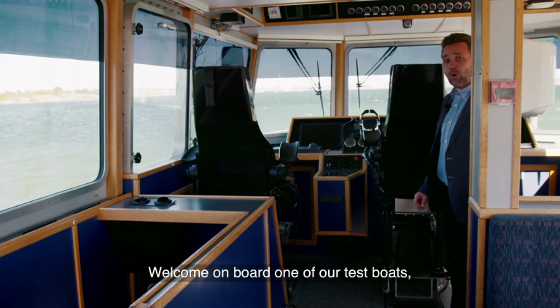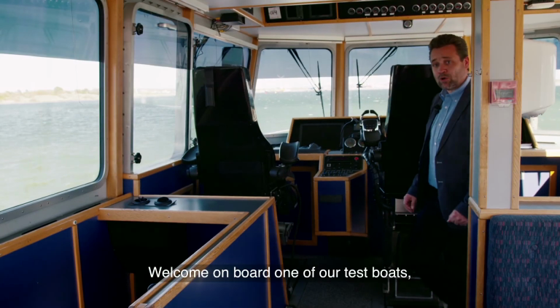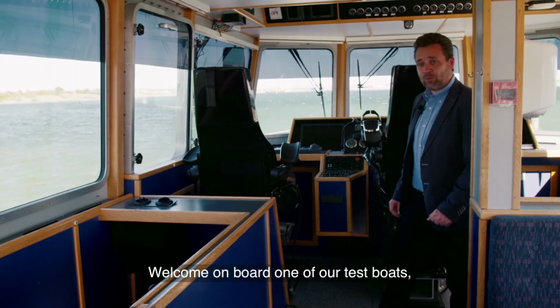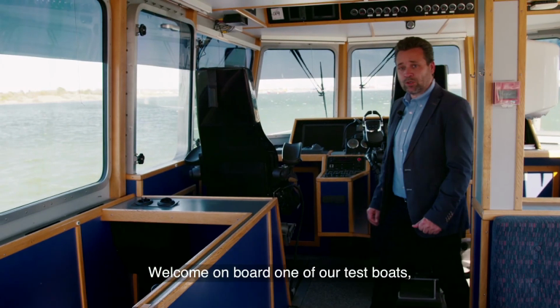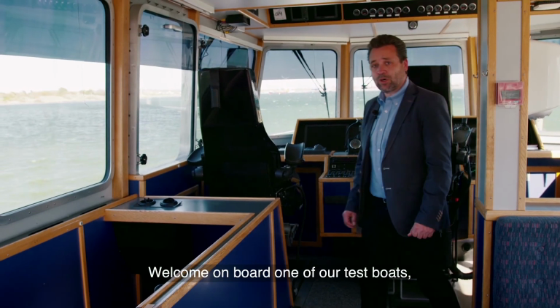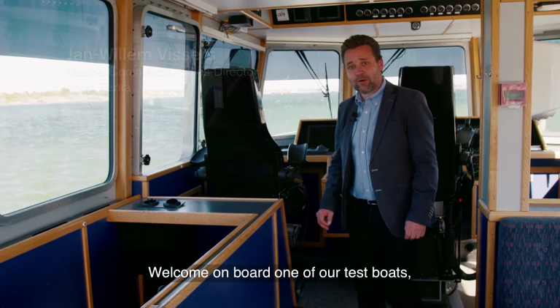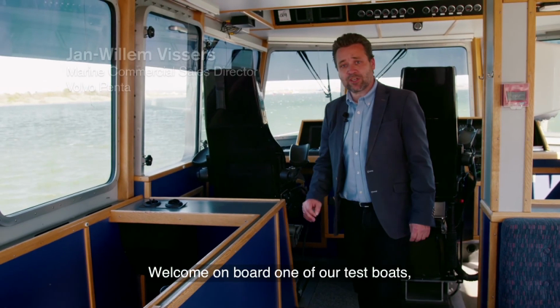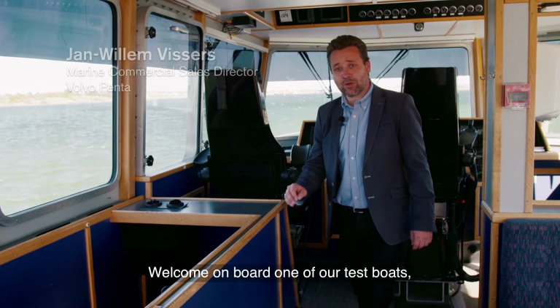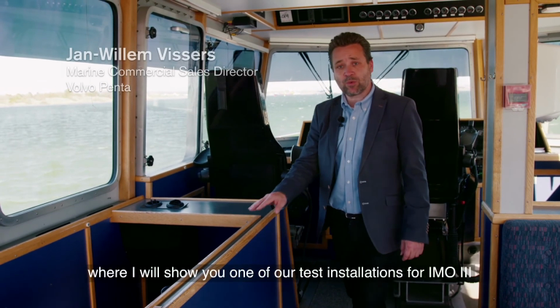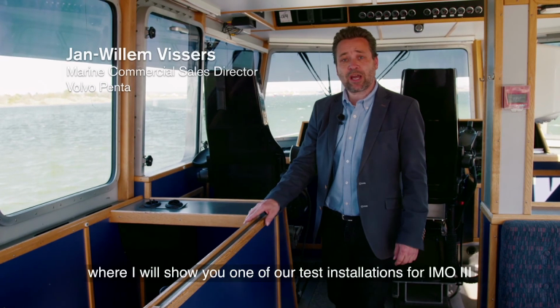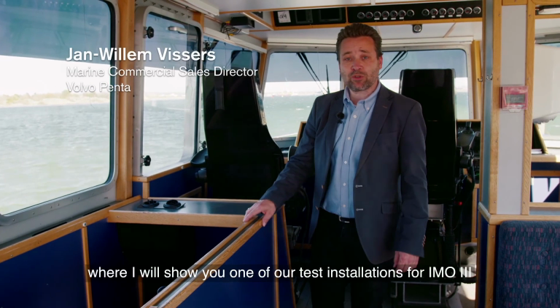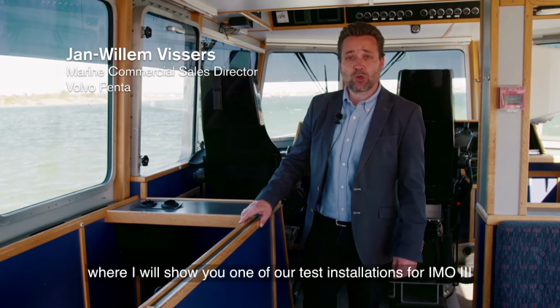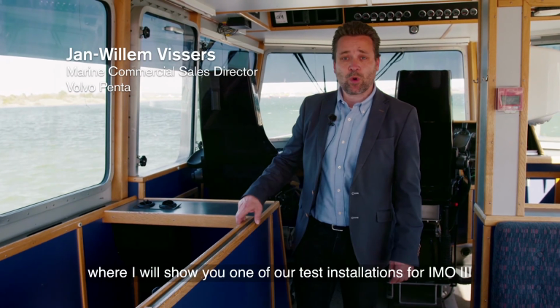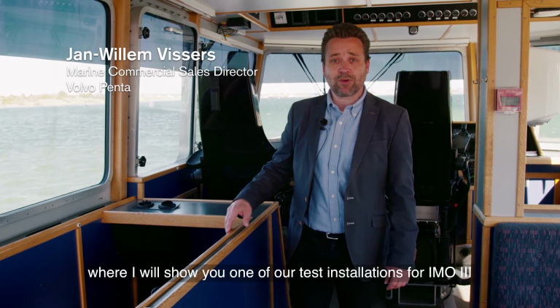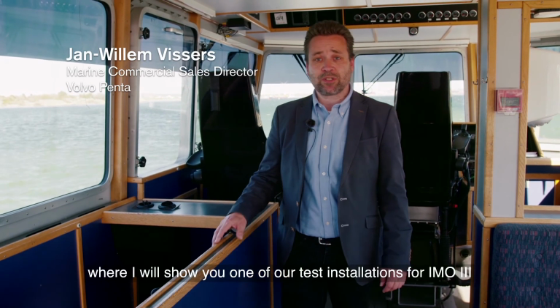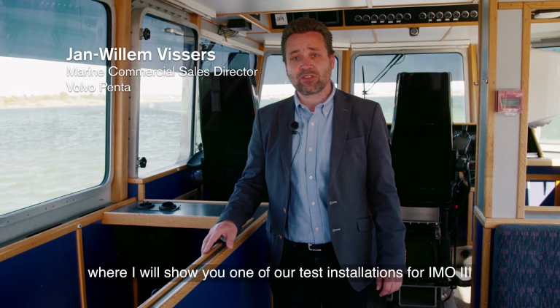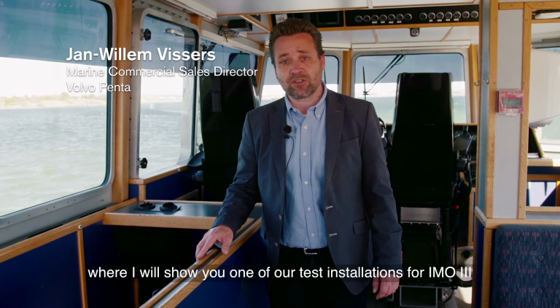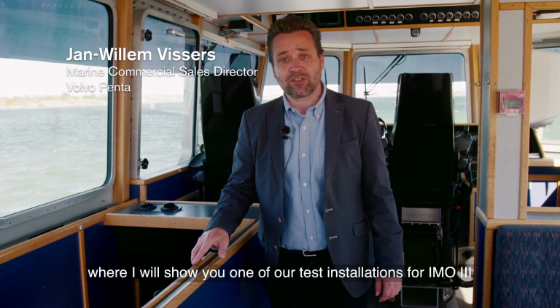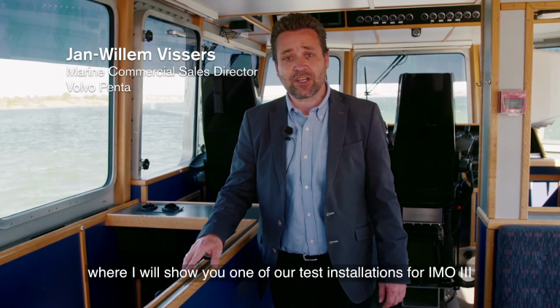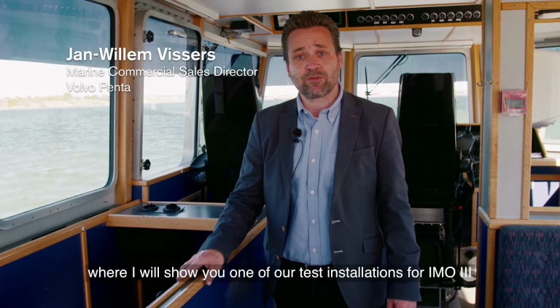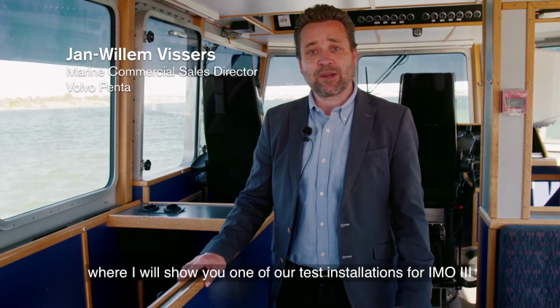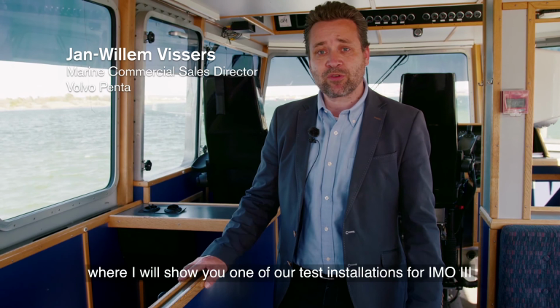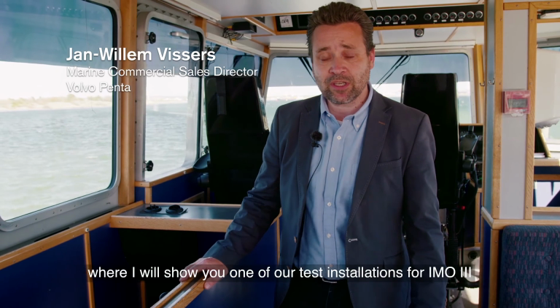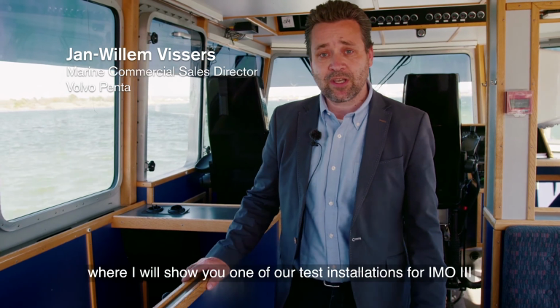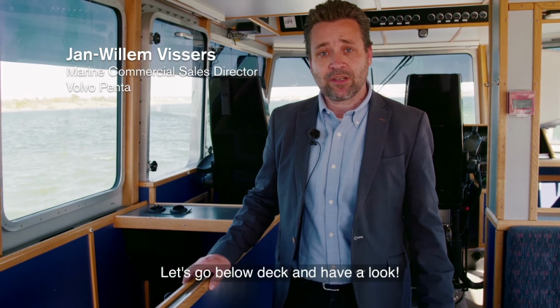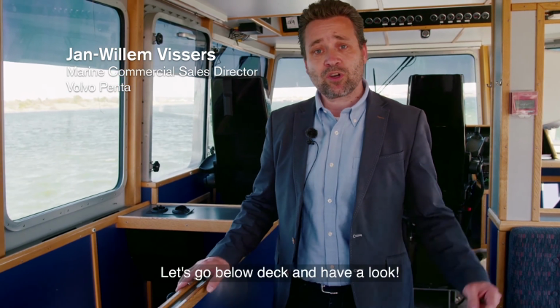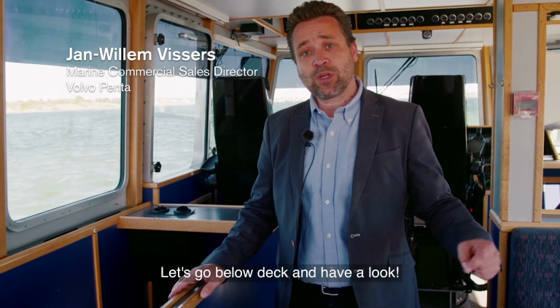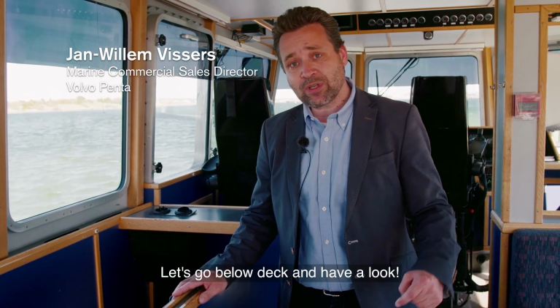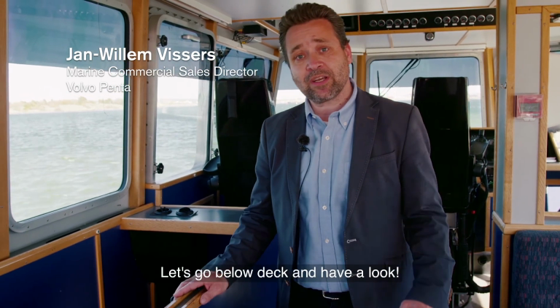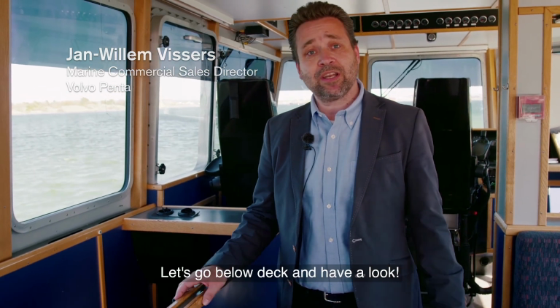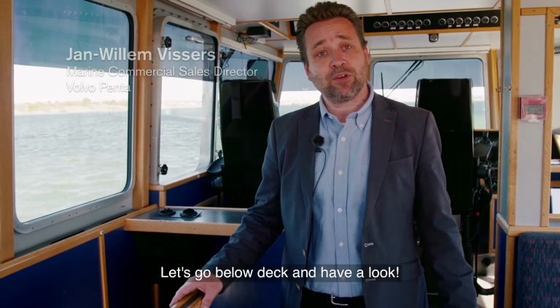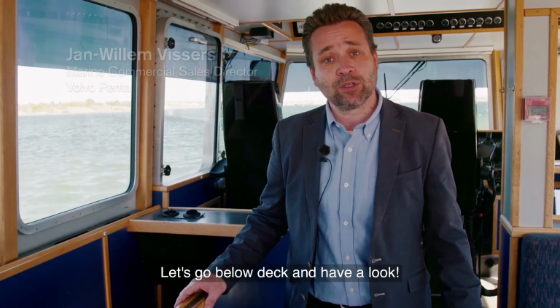Welcome on board one of our test boats, where I will show you one of our test installations for IMO3. Let's go below deck and have a look.